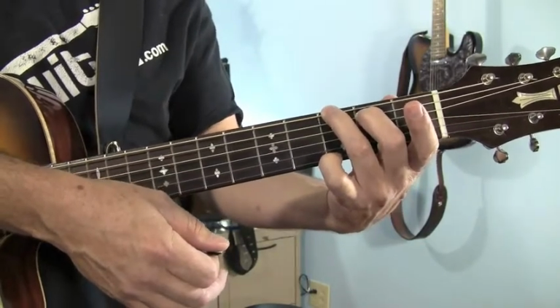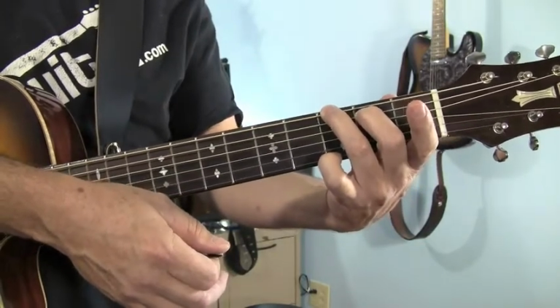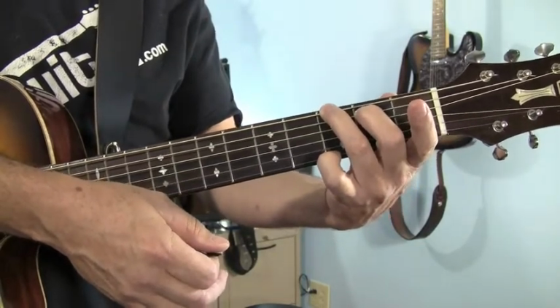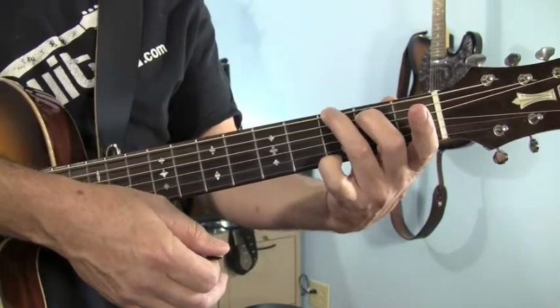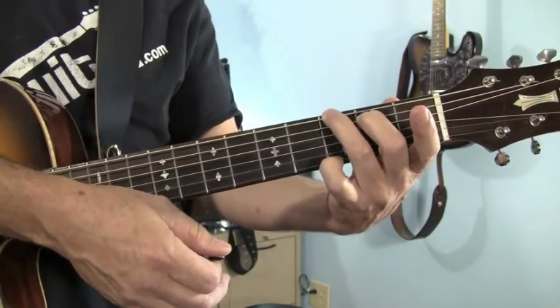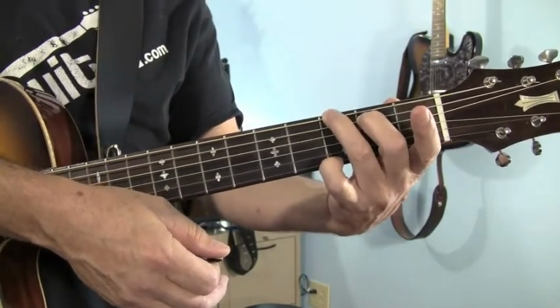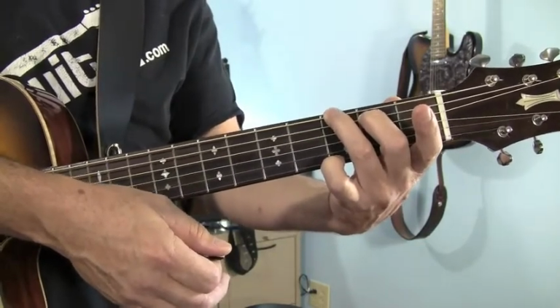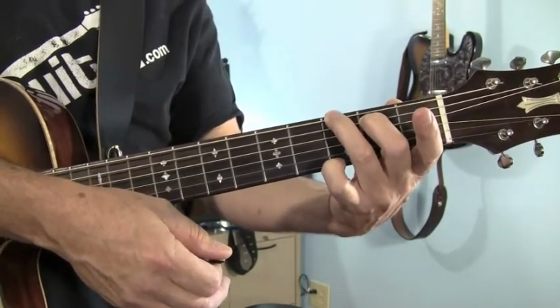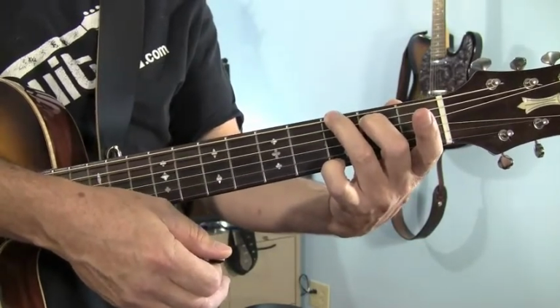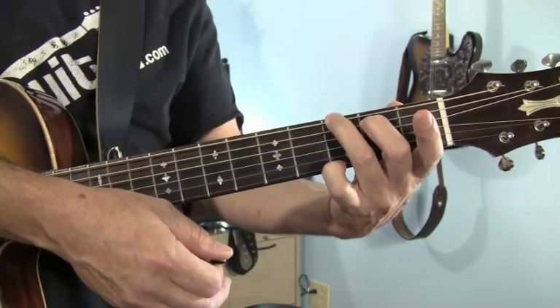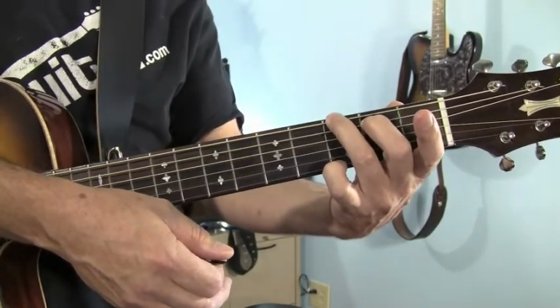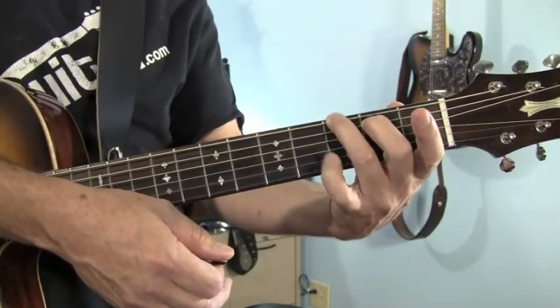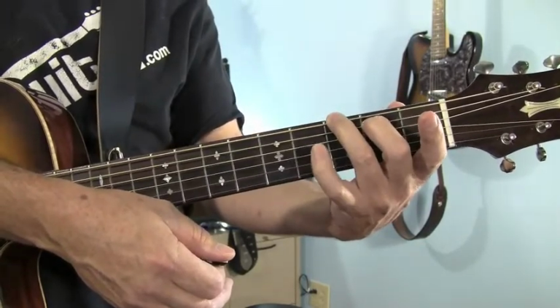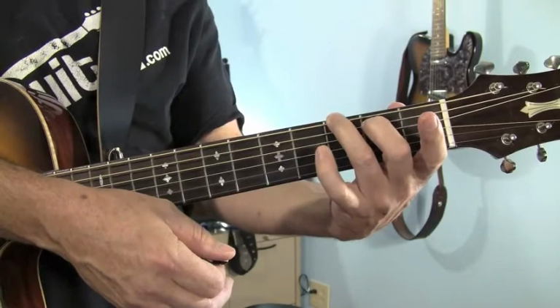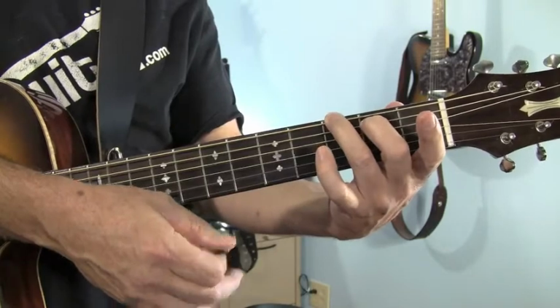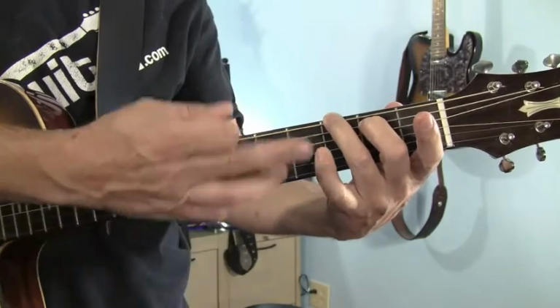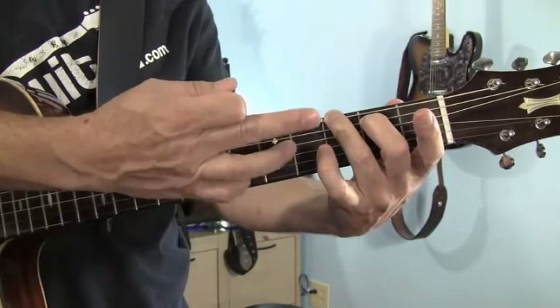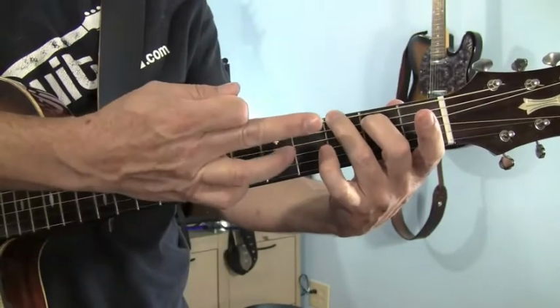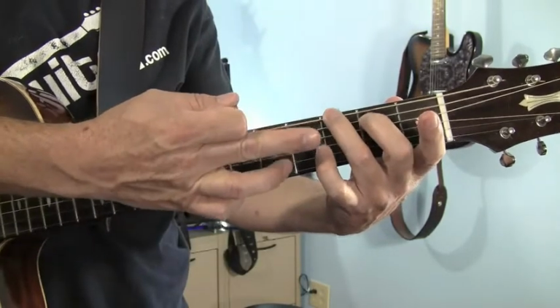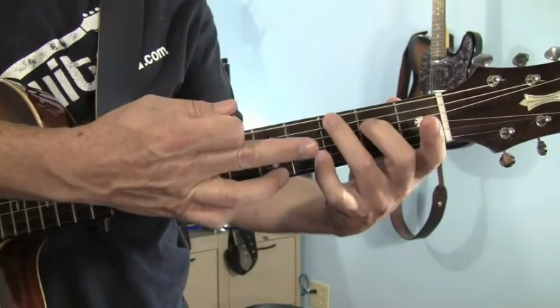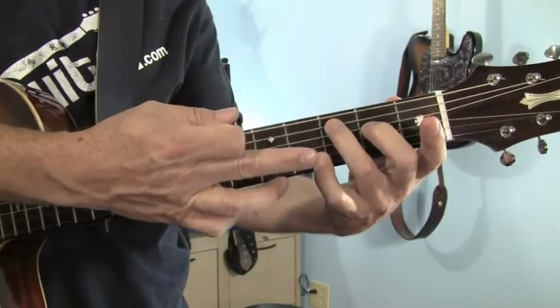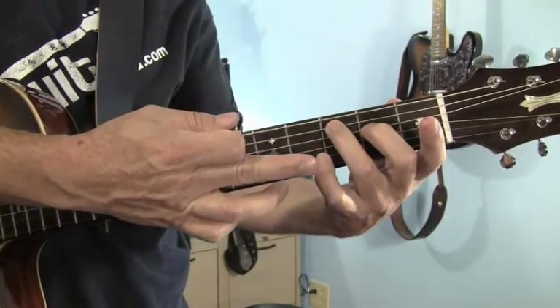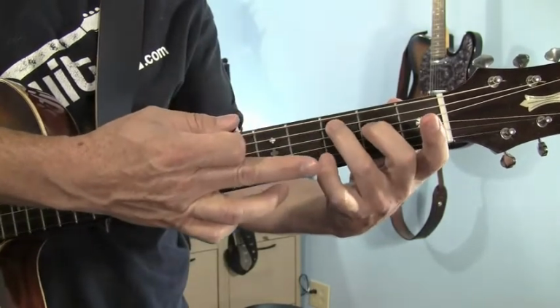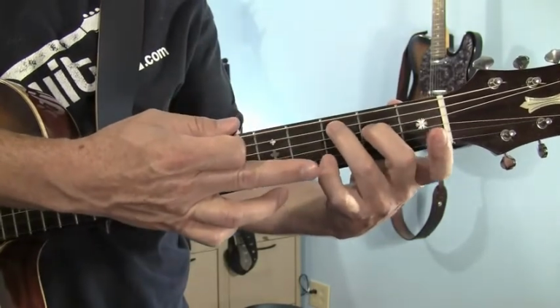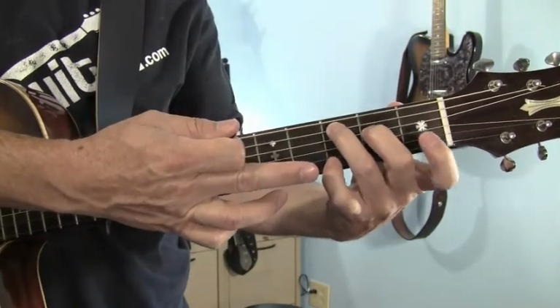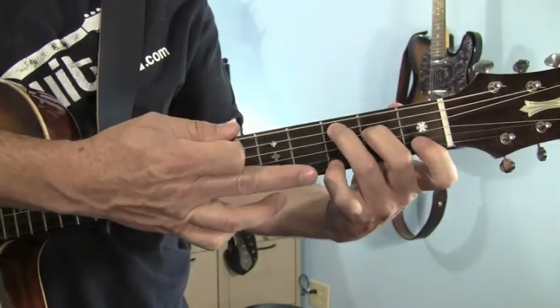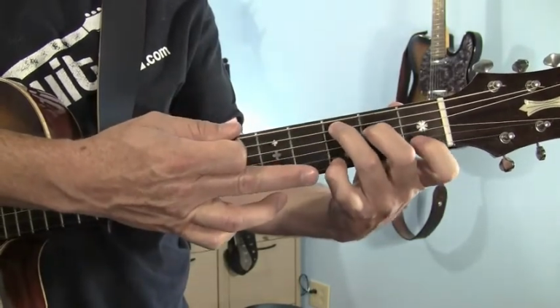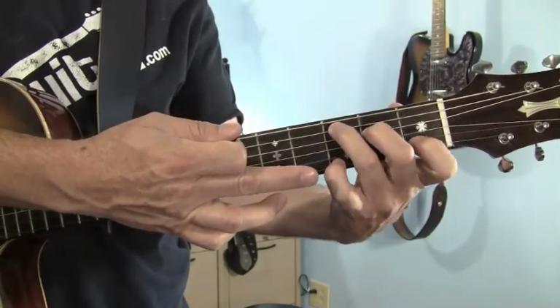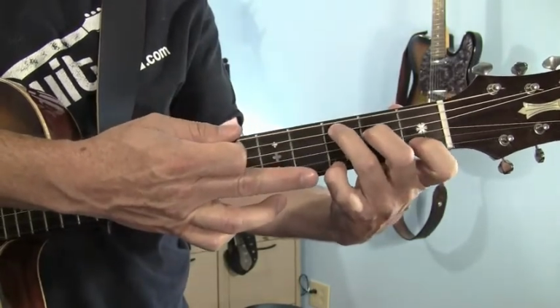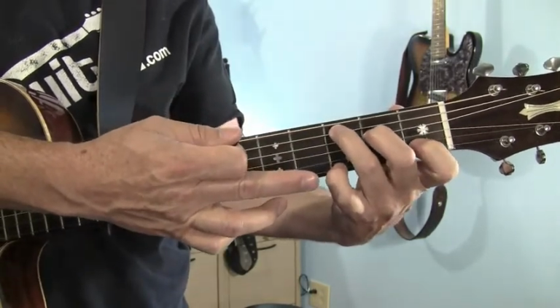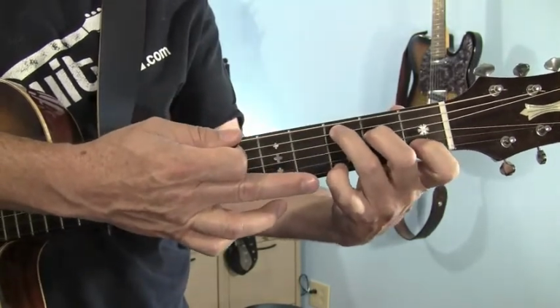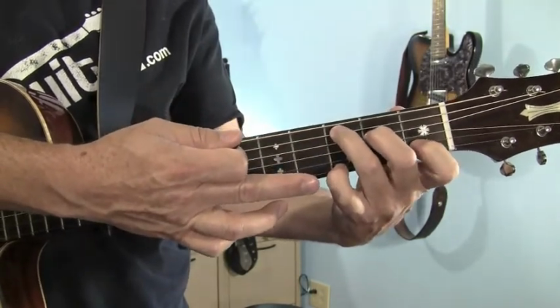The reason we're going to let the first finger hang is because it makes it easier and faster to change chords. When we go from the G to the C, all I have to do is pick the pinky up, move these two fingers over a string and put the first finger where it goes.